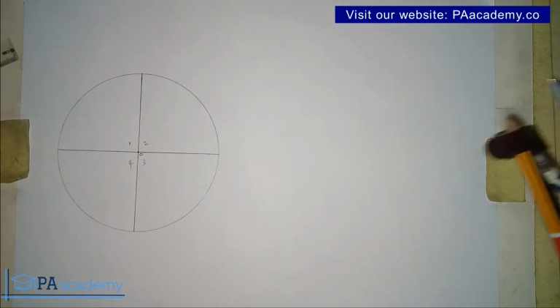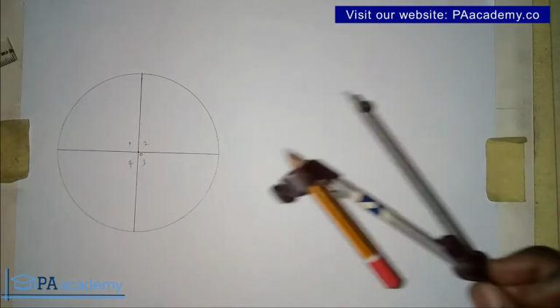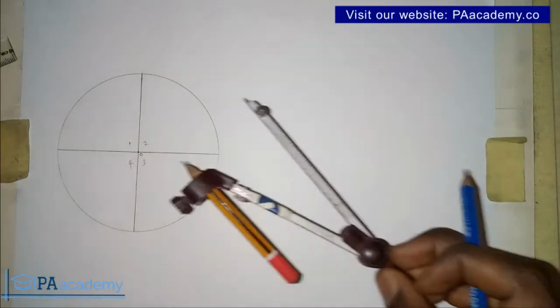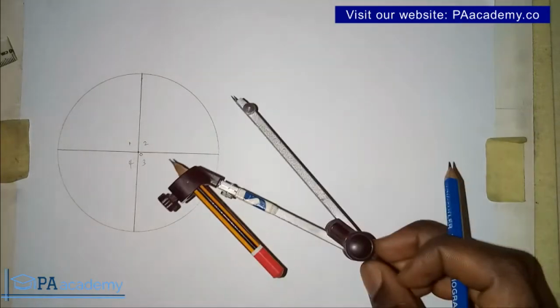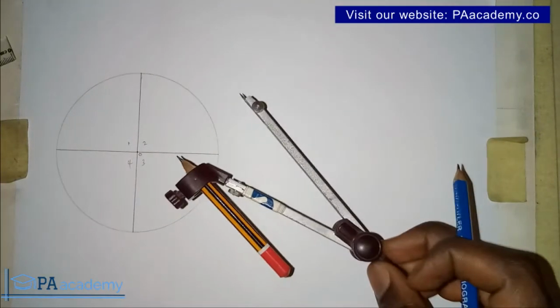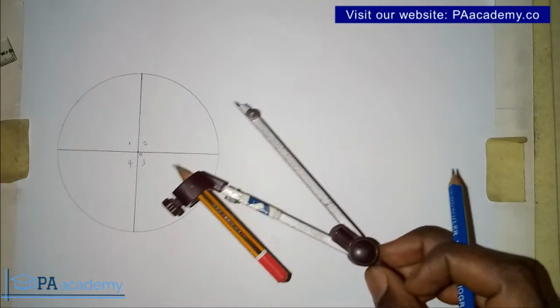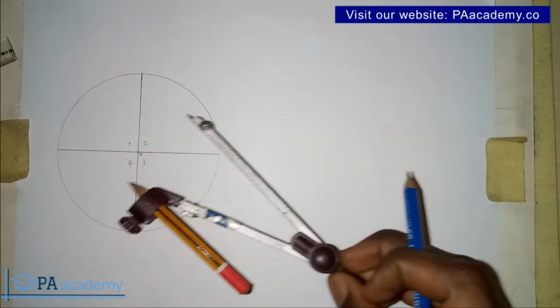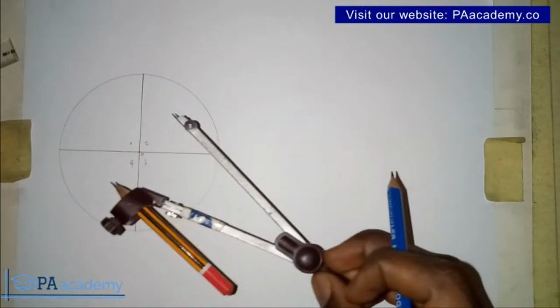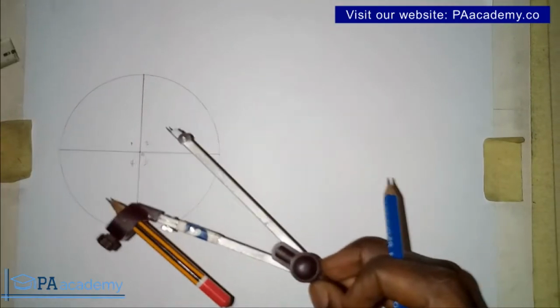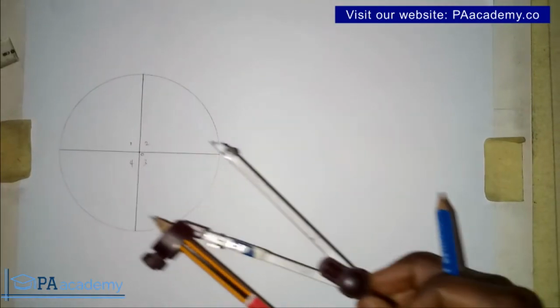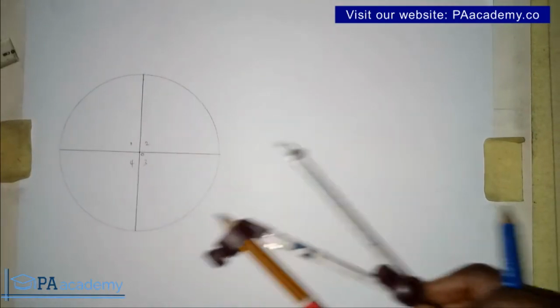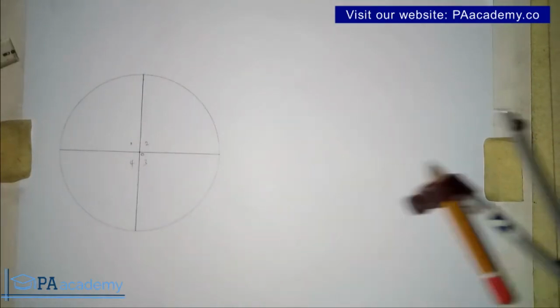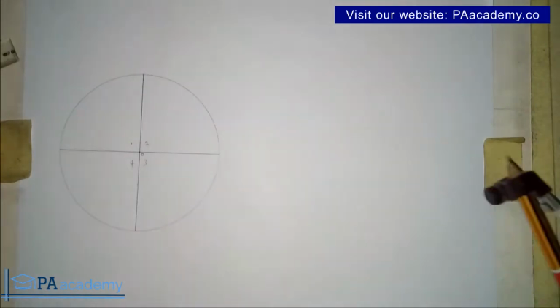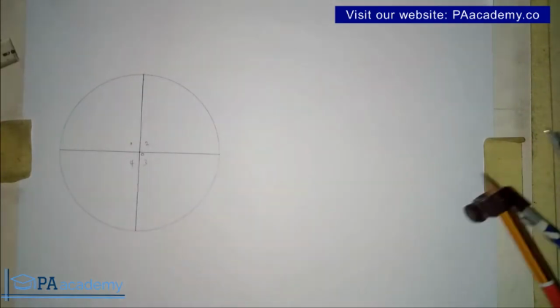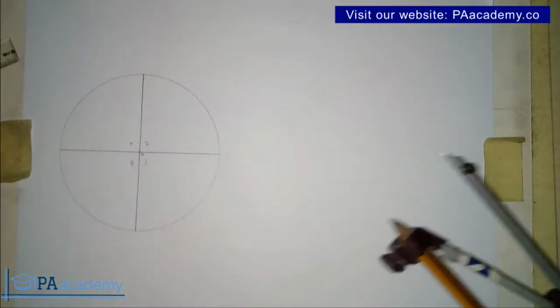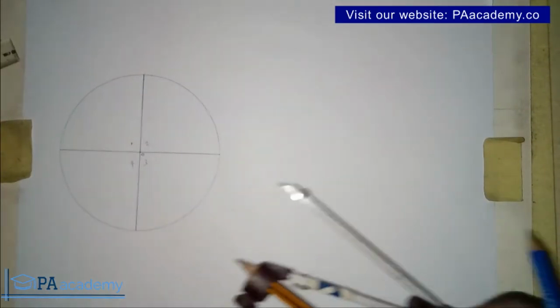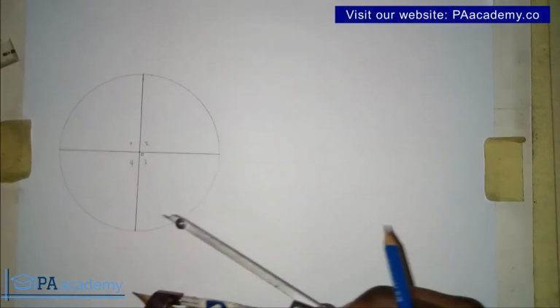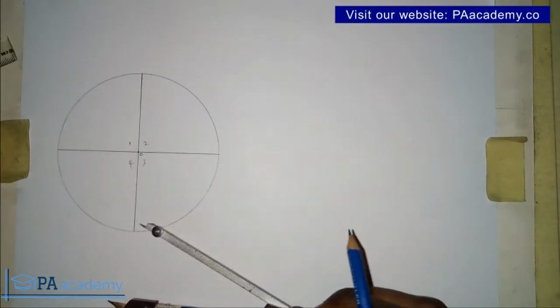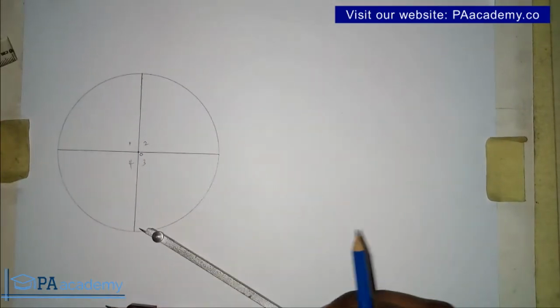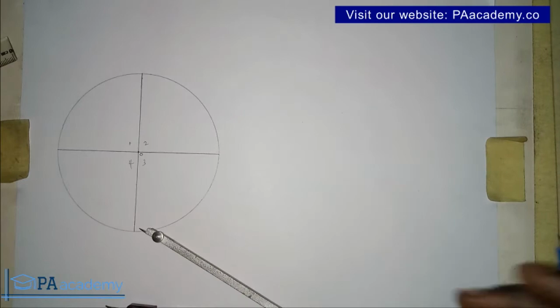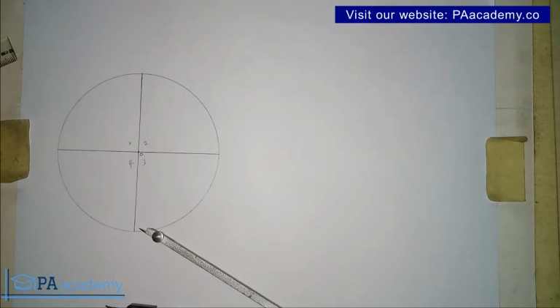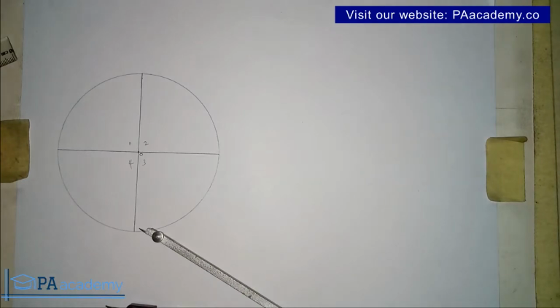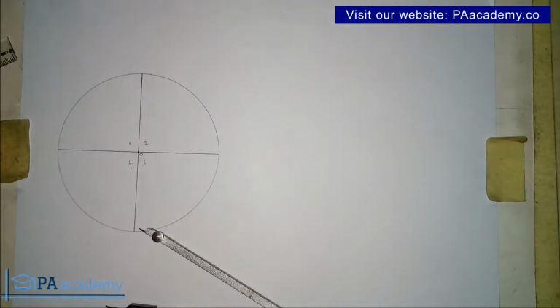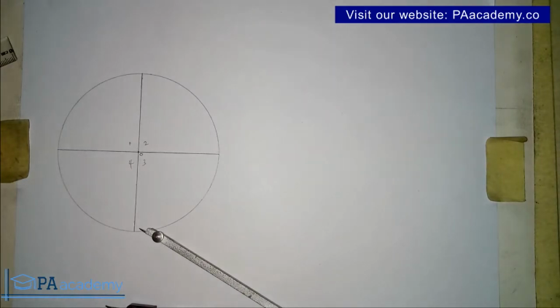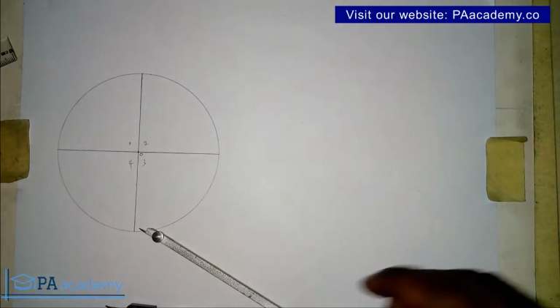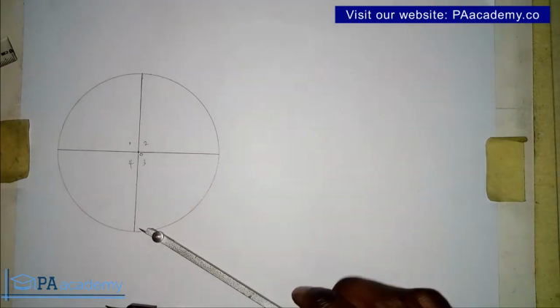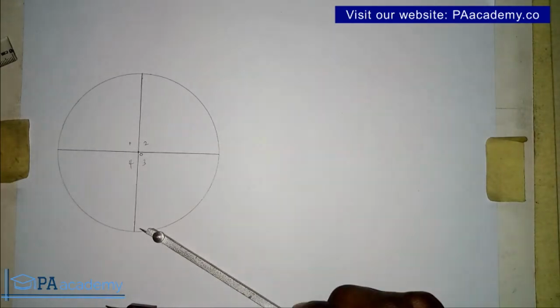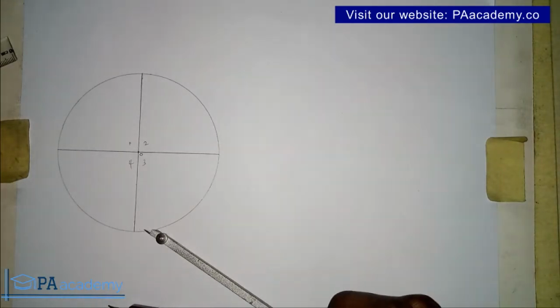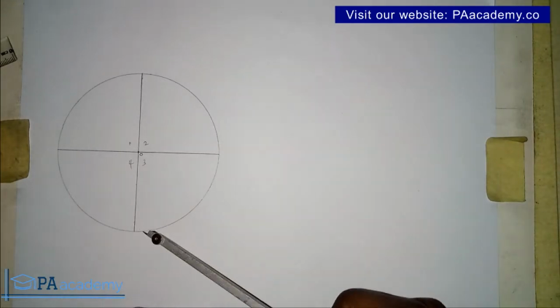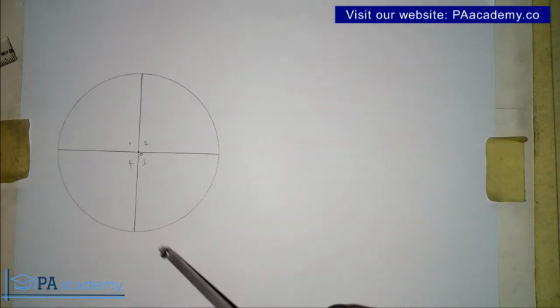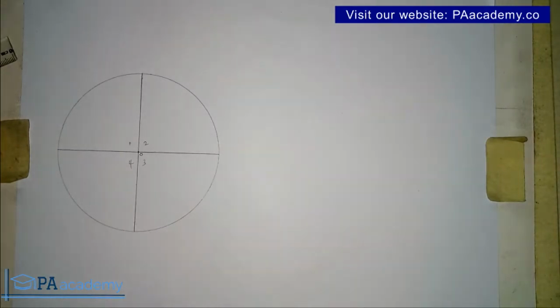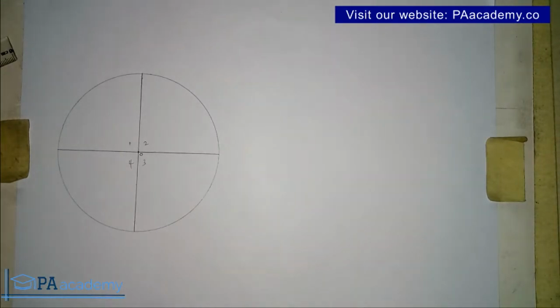Now let's say we don't have a protractor and we only have a compass — how do we divide the circle? Let me draw the second circle.